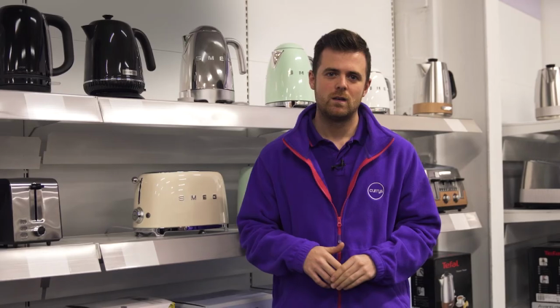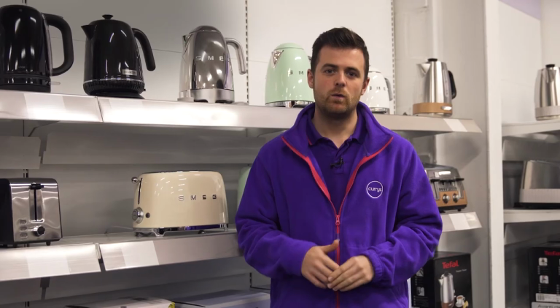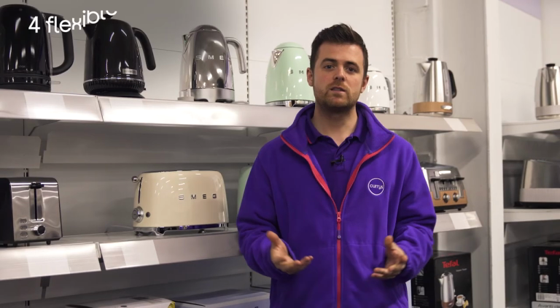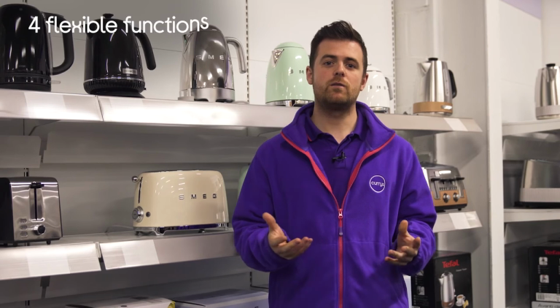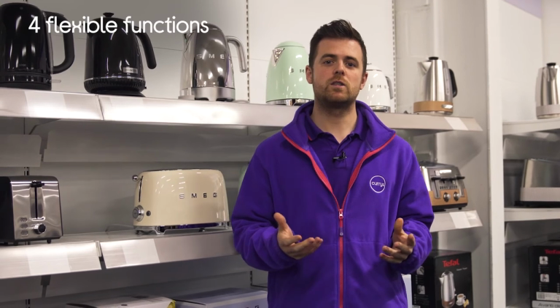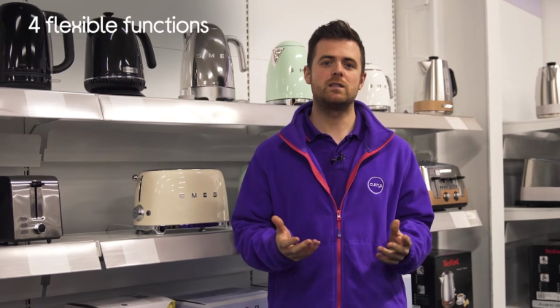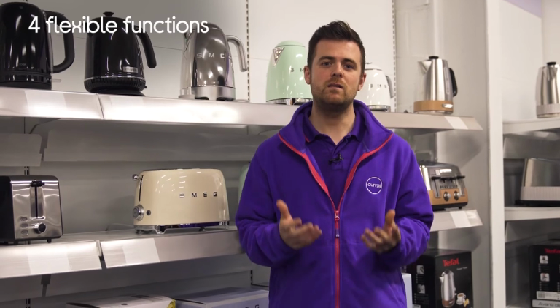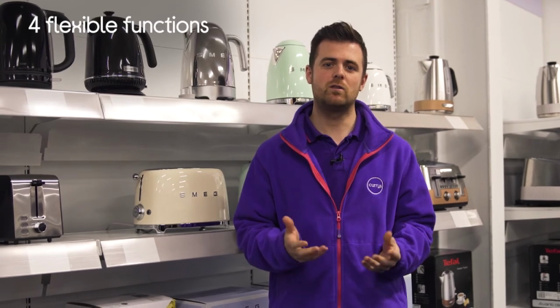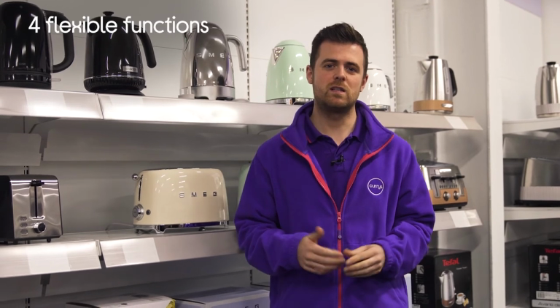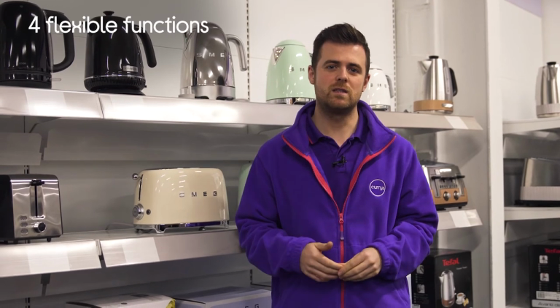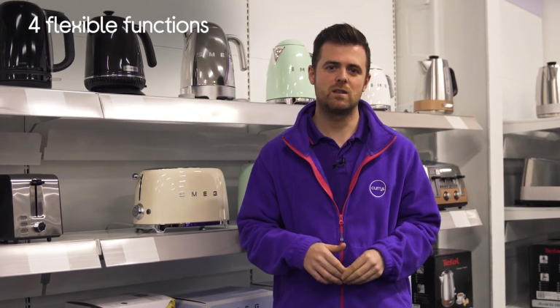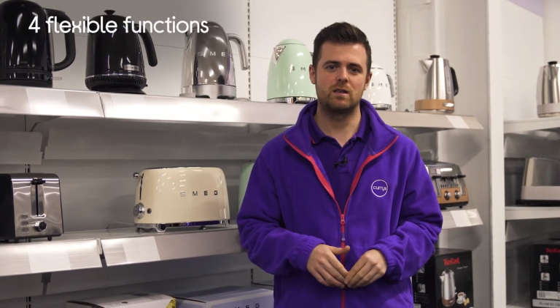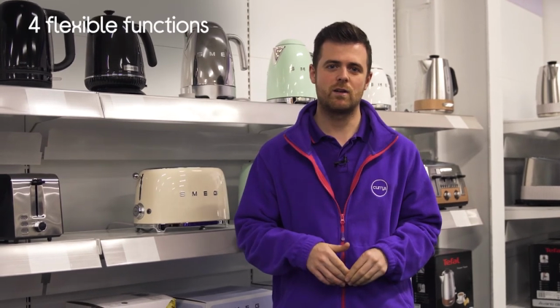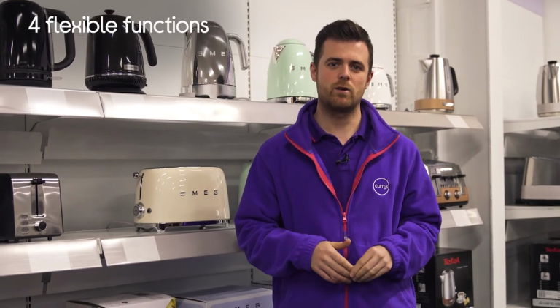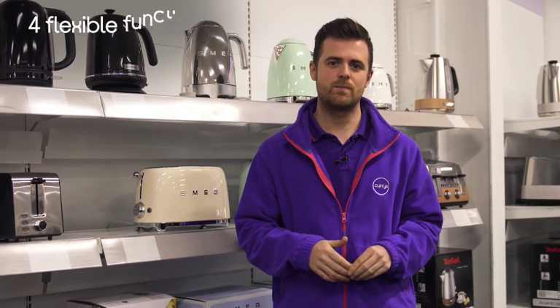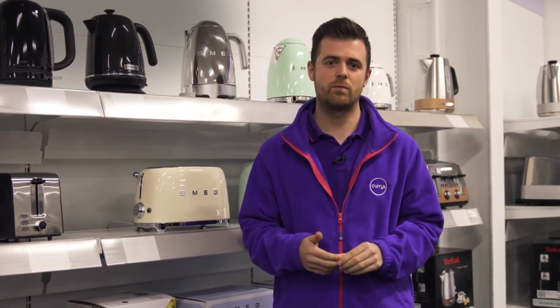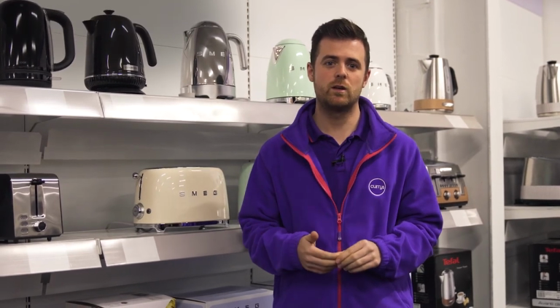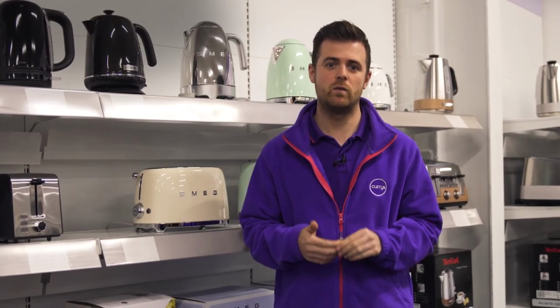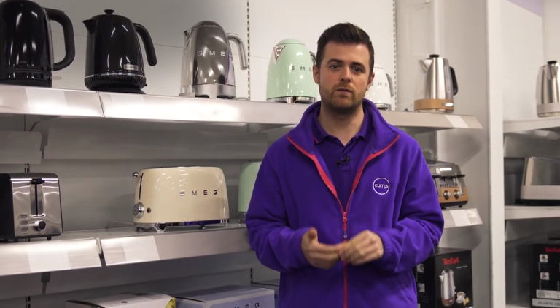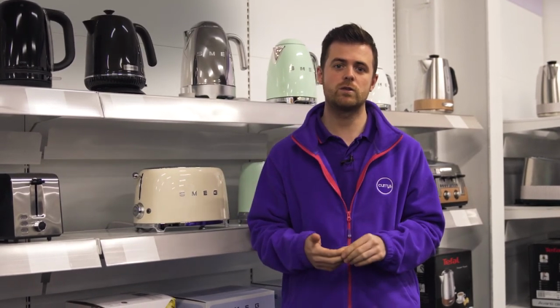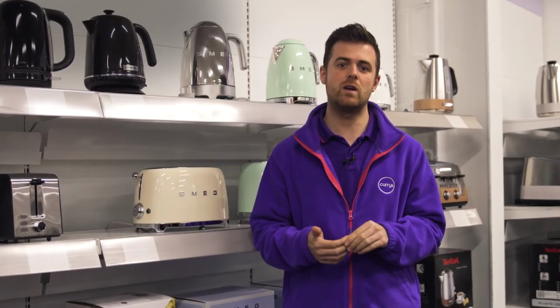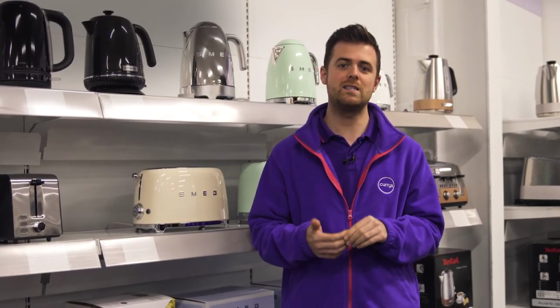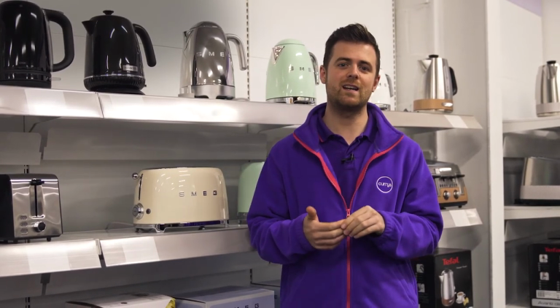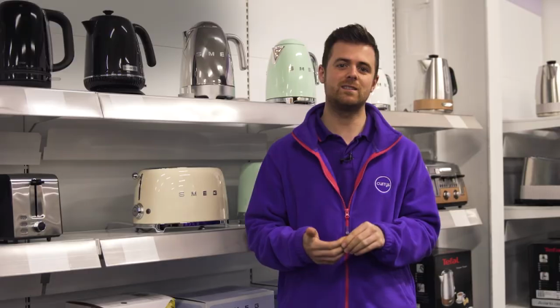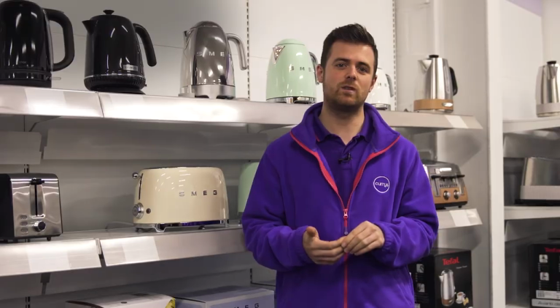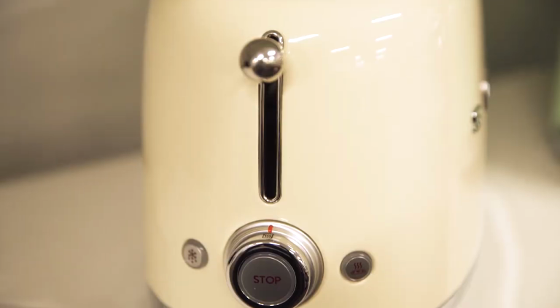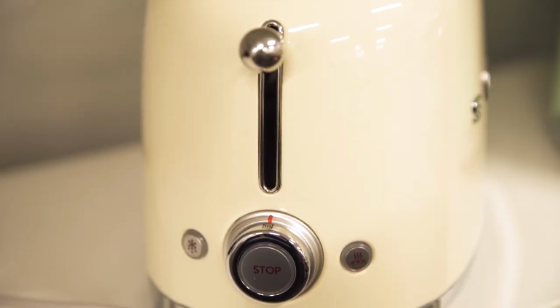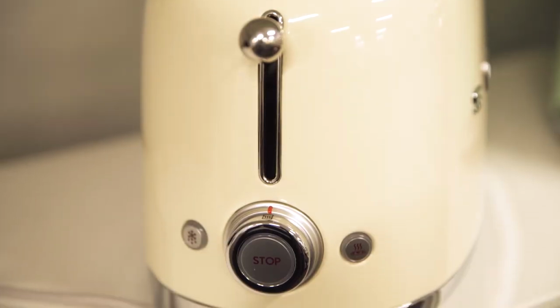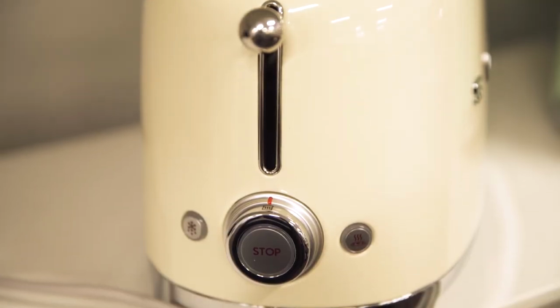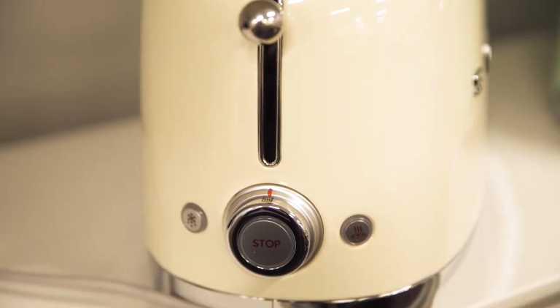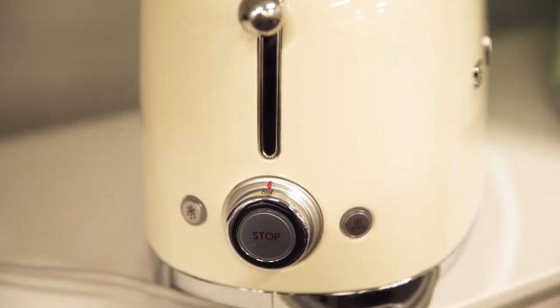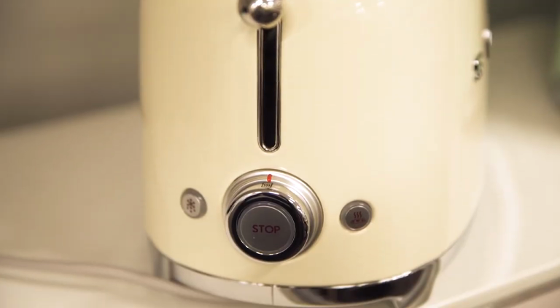With versatile functionality, you're not just limited to toasting fresh bread, as it provides you with a defrost, reheat, and cancel function, as well as the bagel toasting setting.